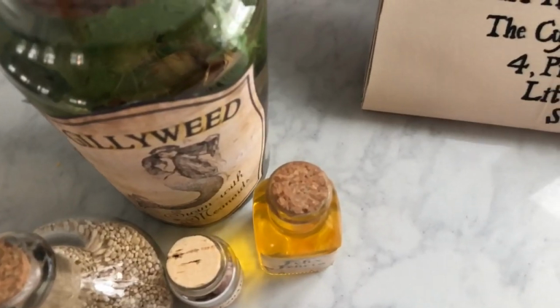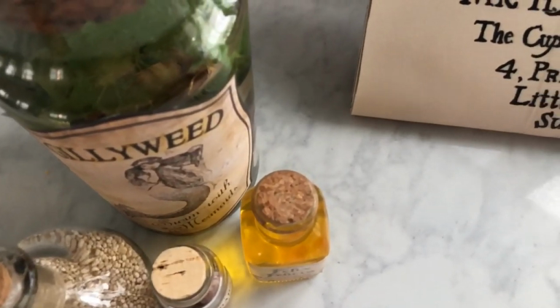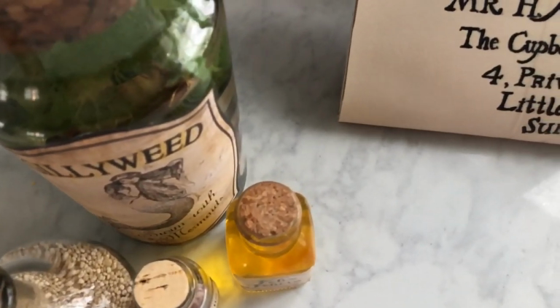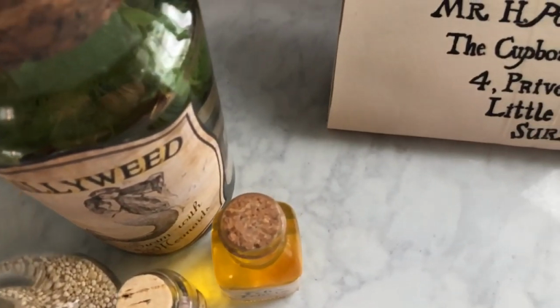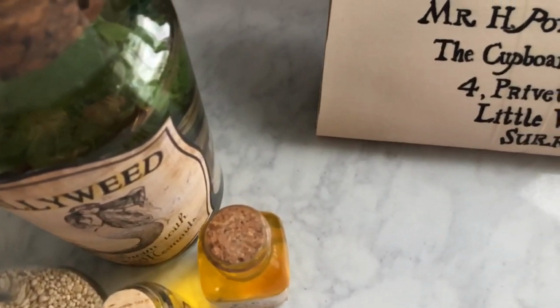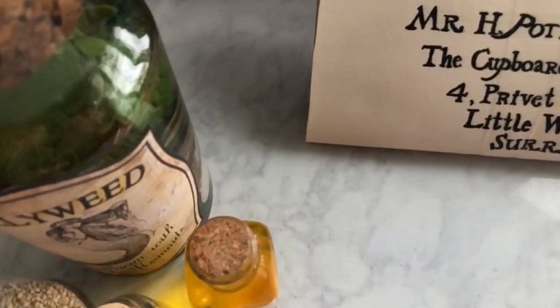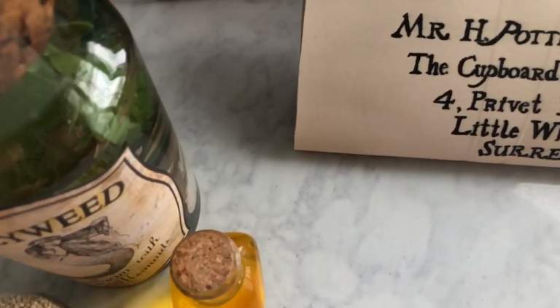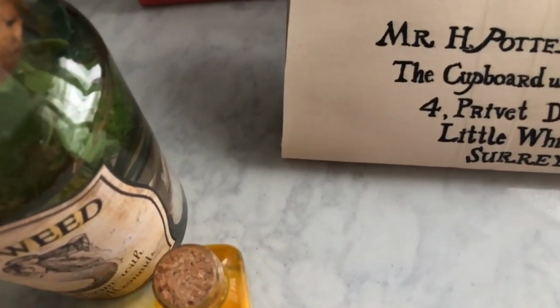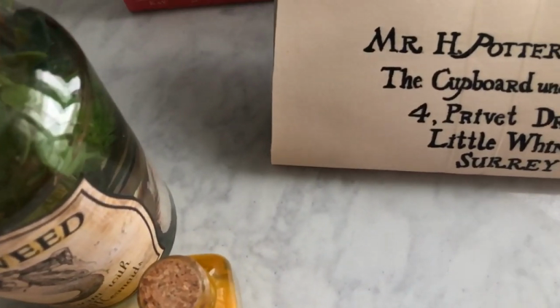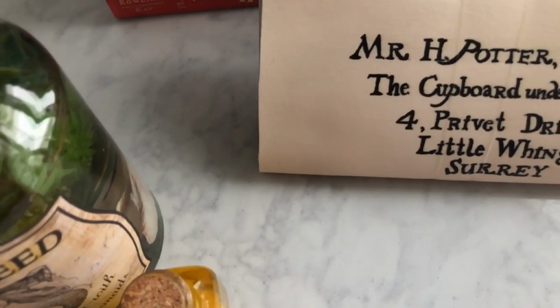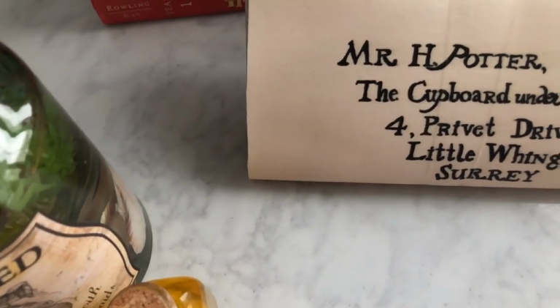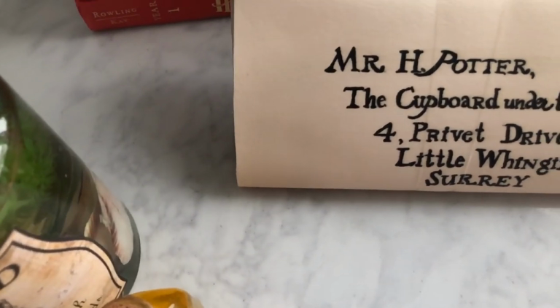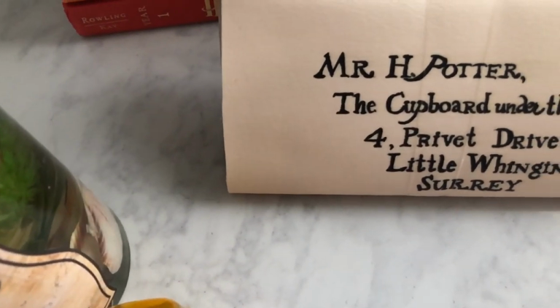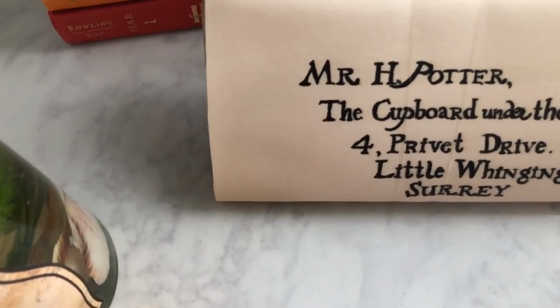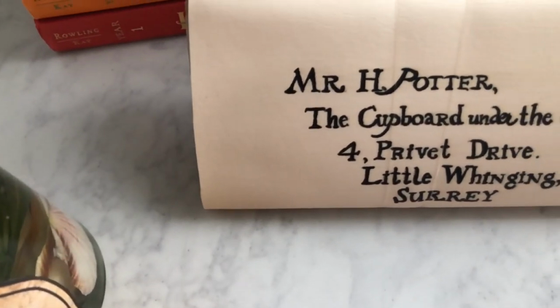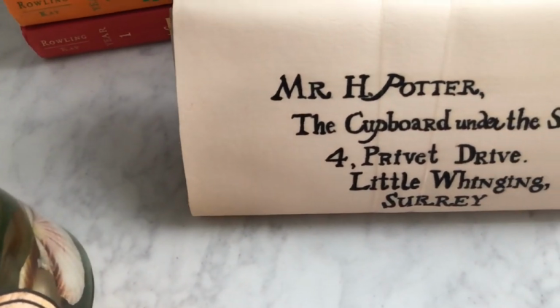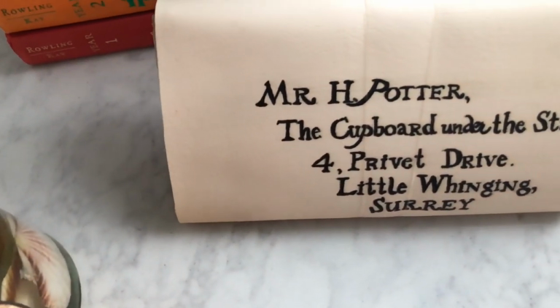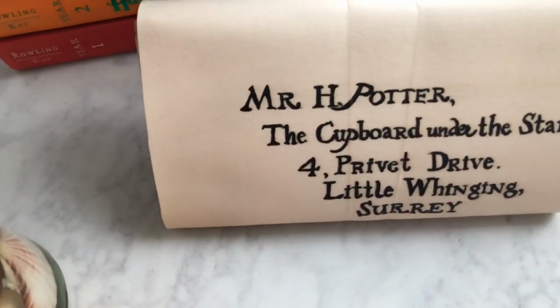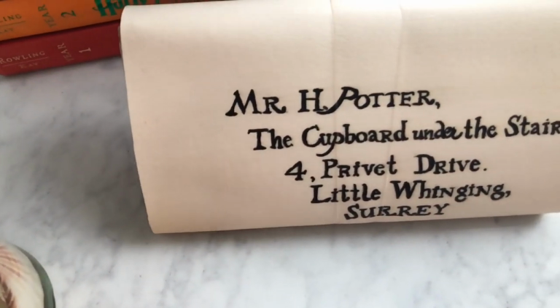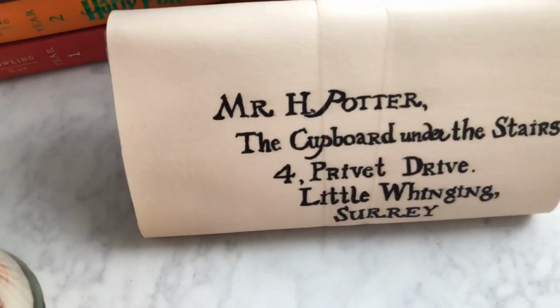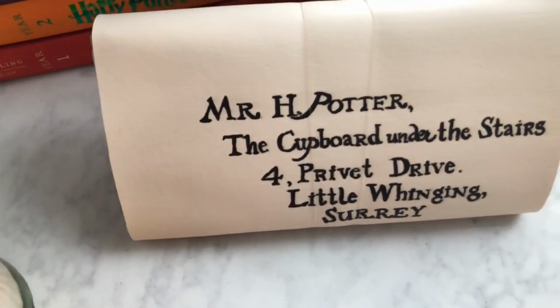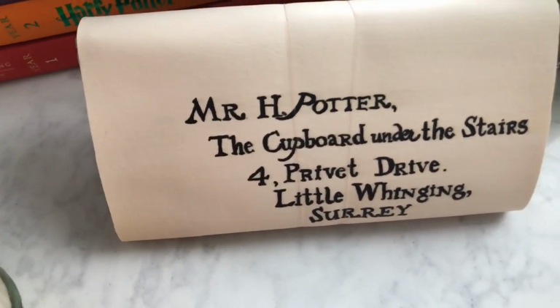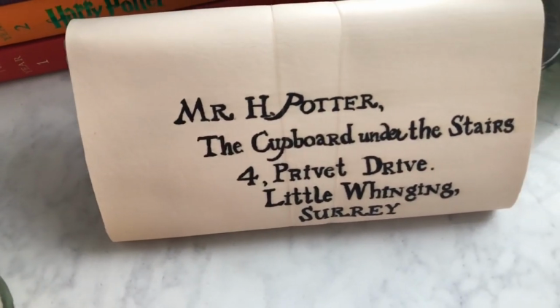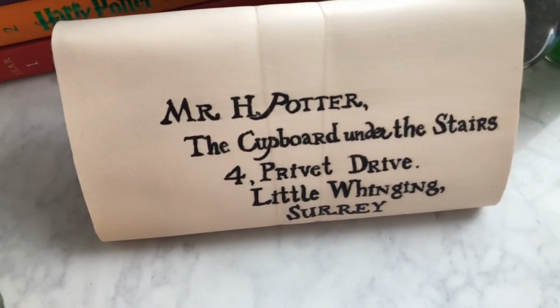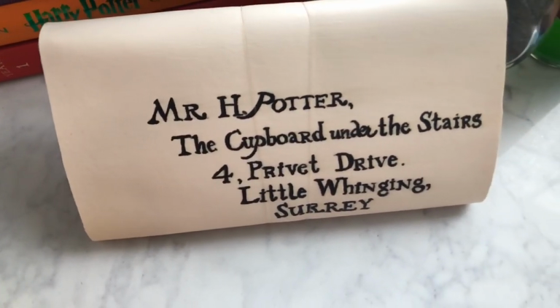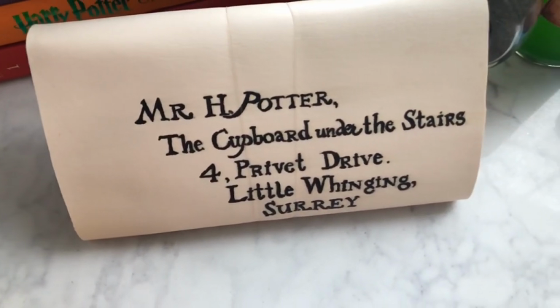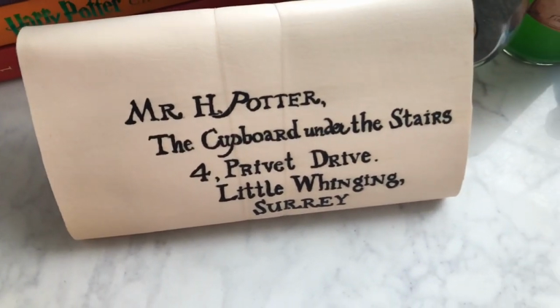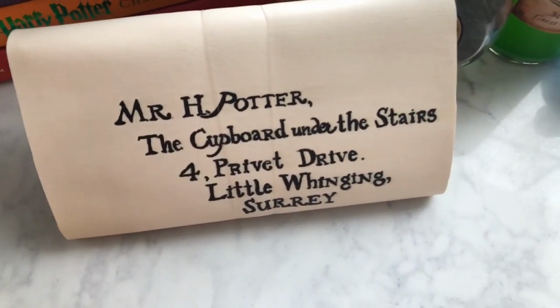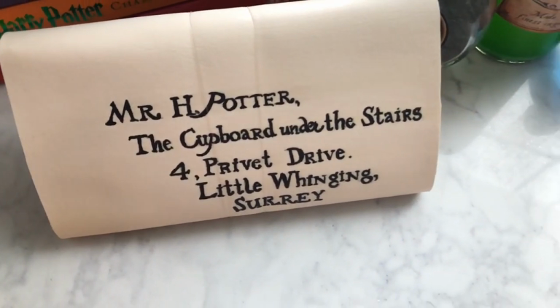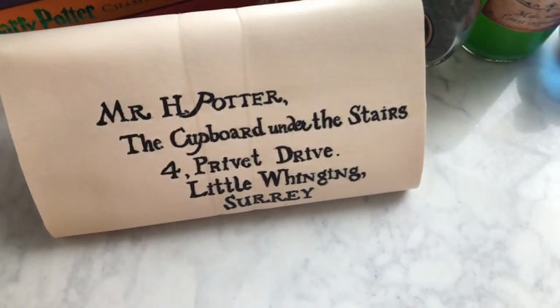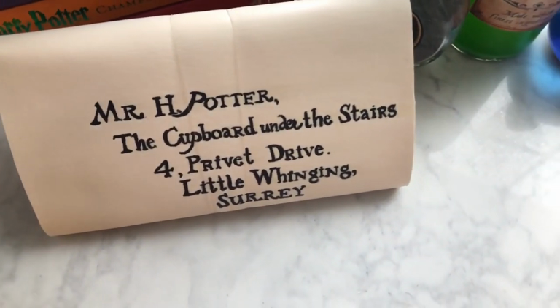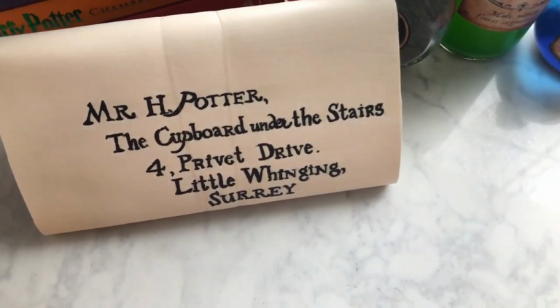Hi guys, today I'm going to show you how to make a Harry Potter Acceptance Letter Traveler's Notebook Cover.